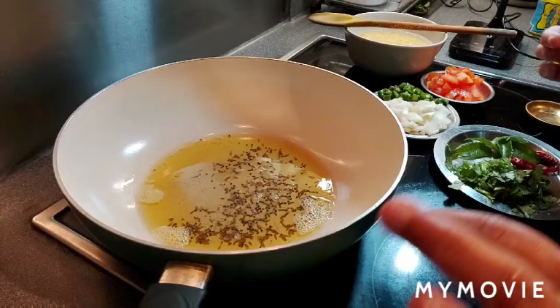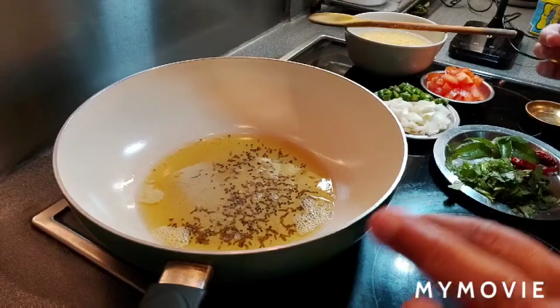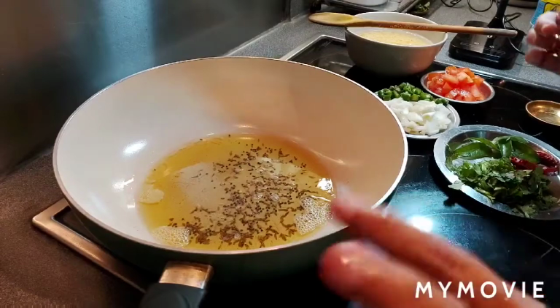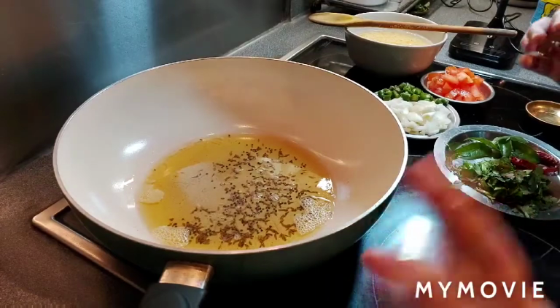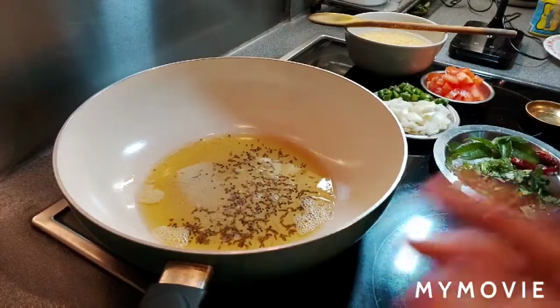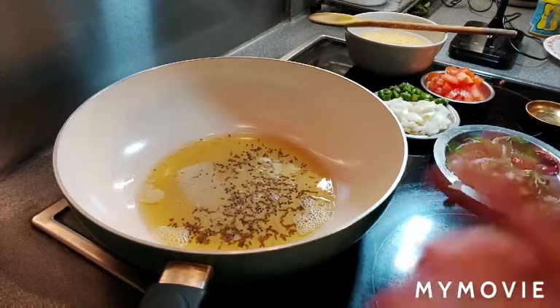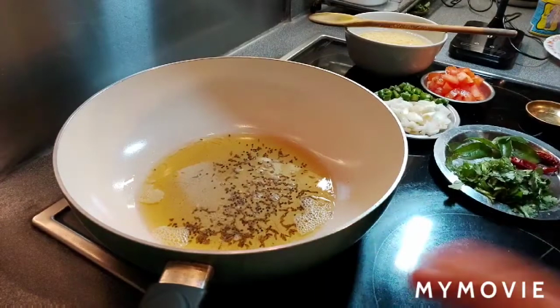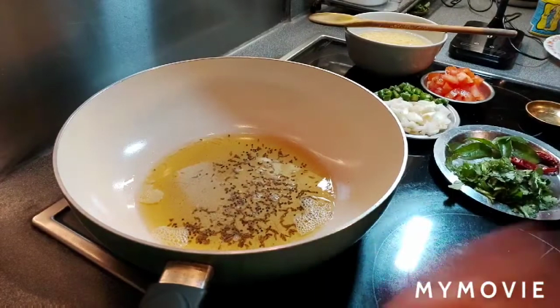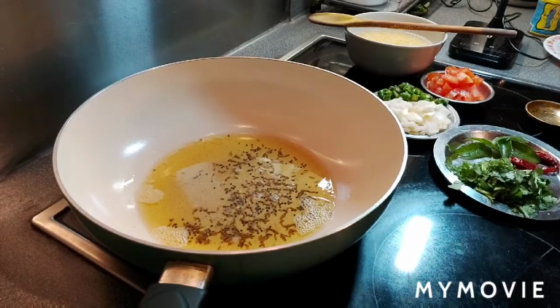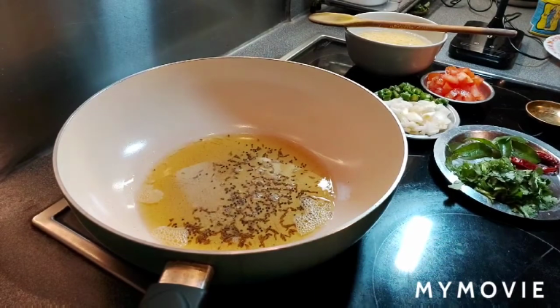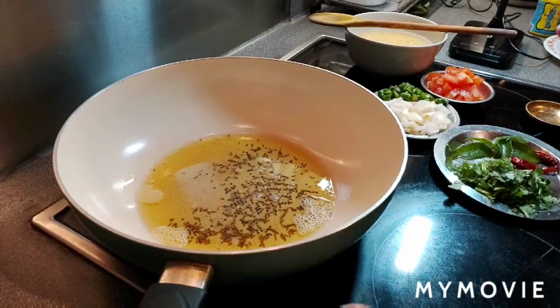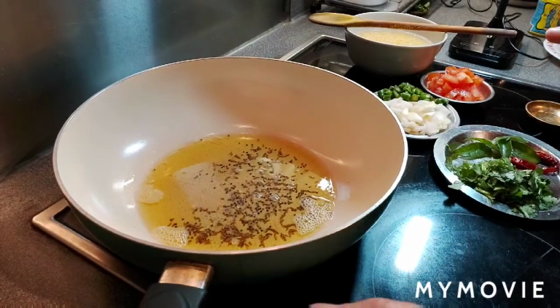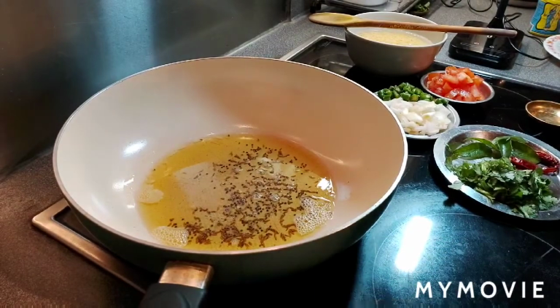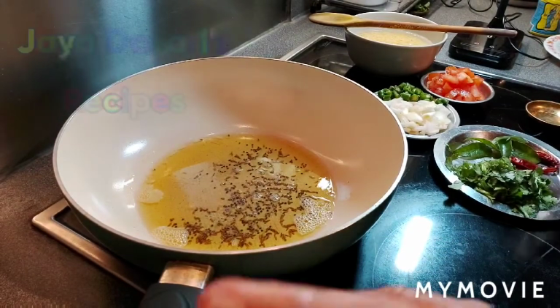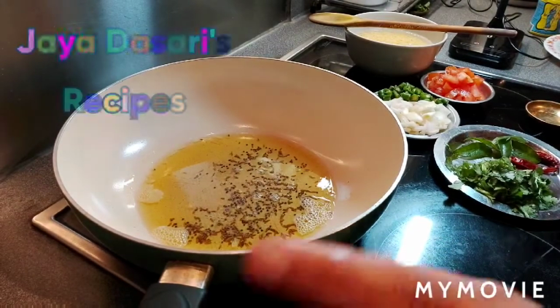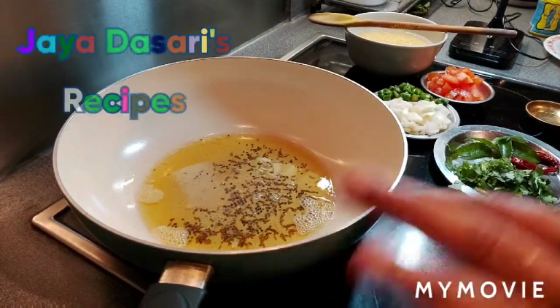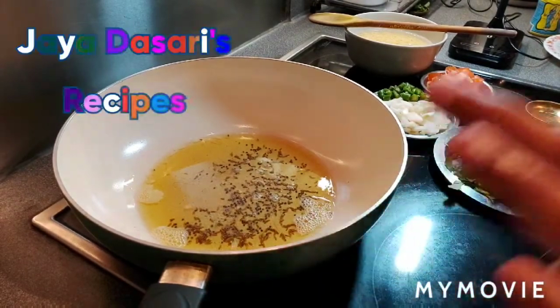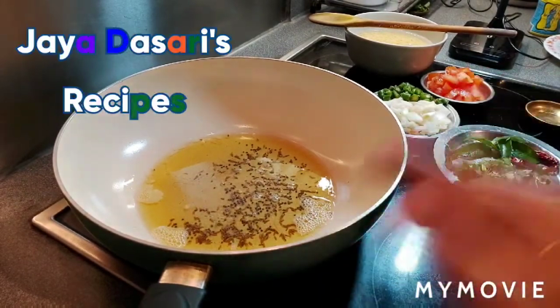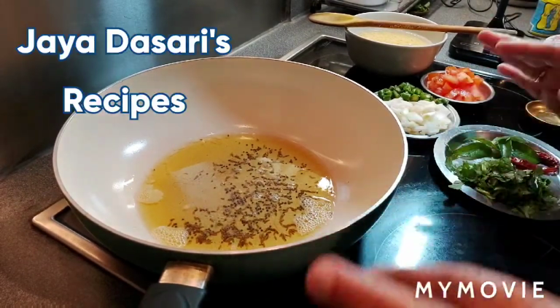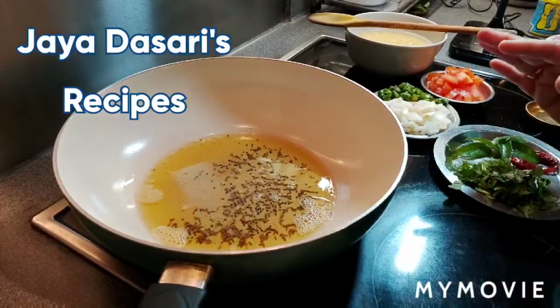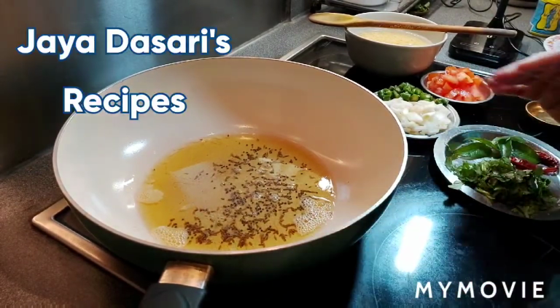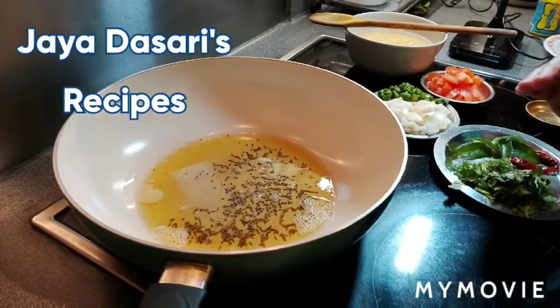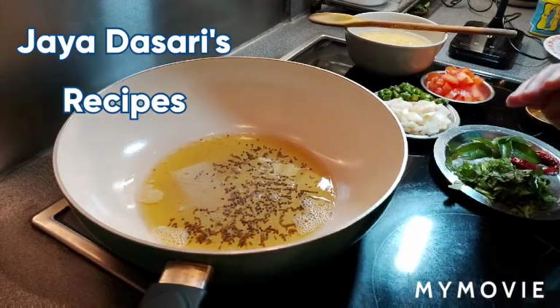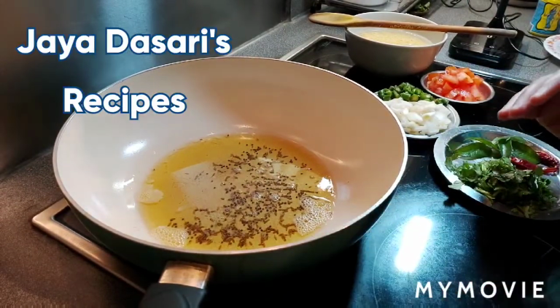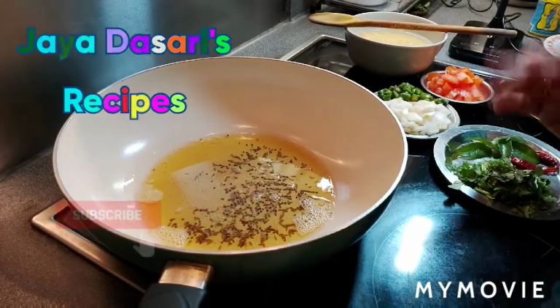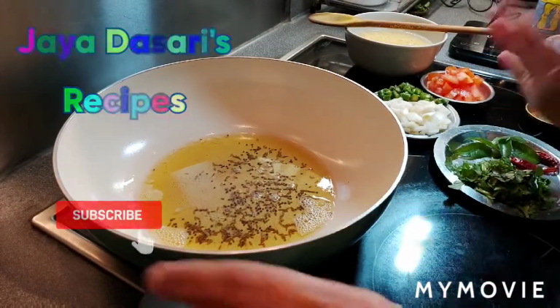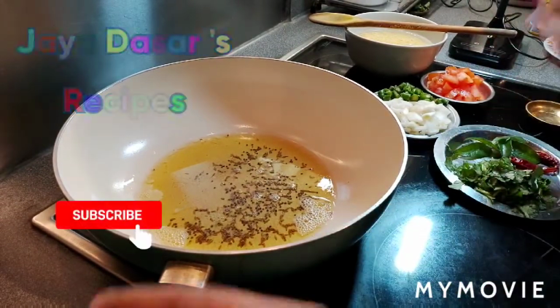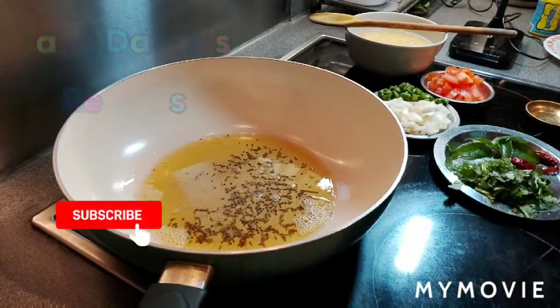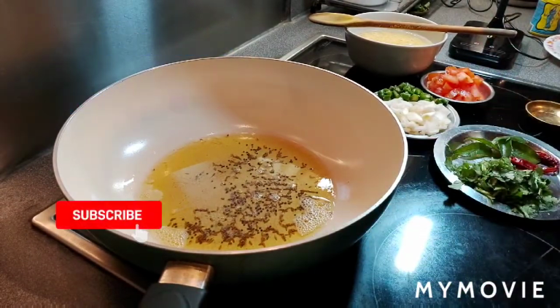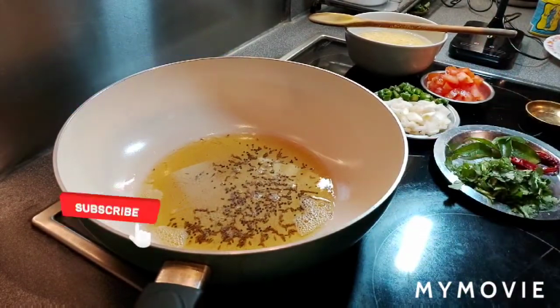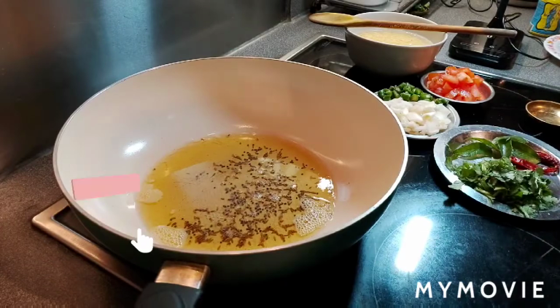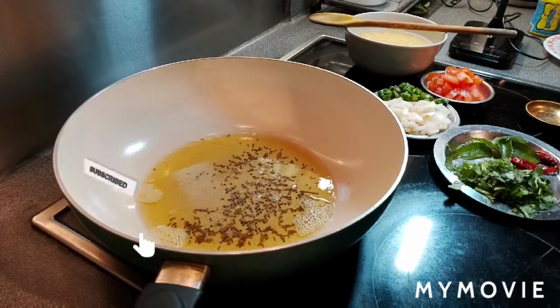This is a very quick and easy recipe. I'm going to give all the ingredients list in the description box.